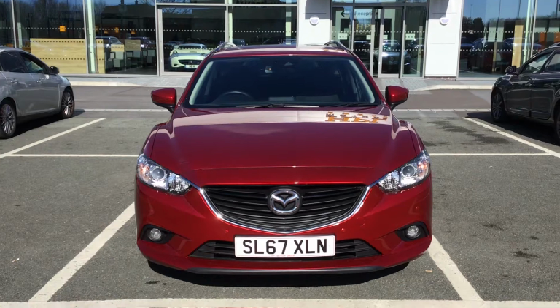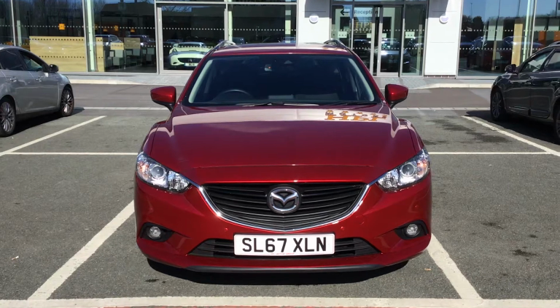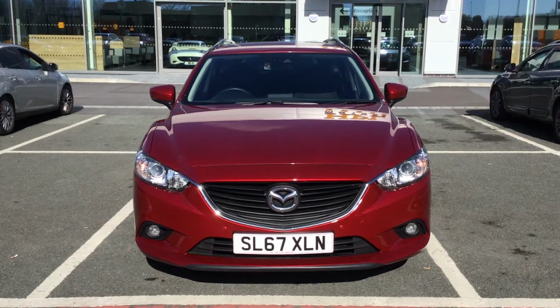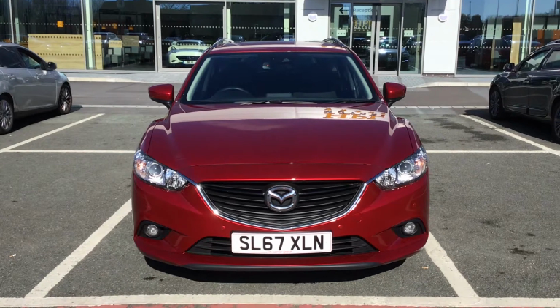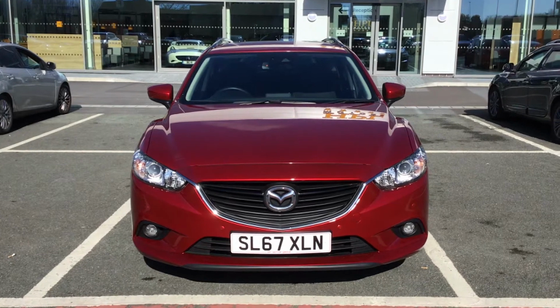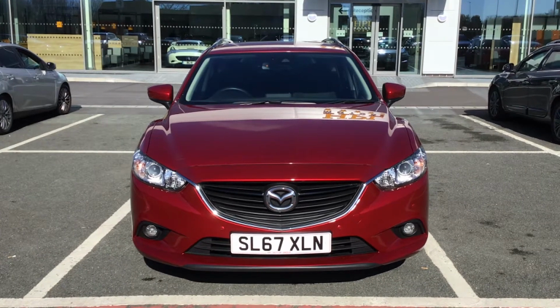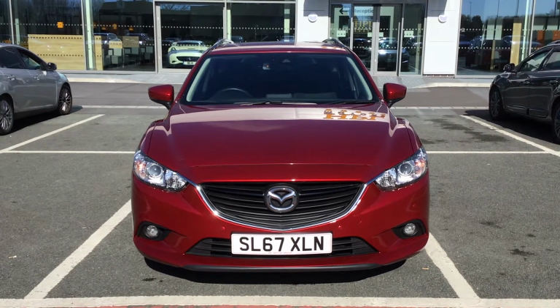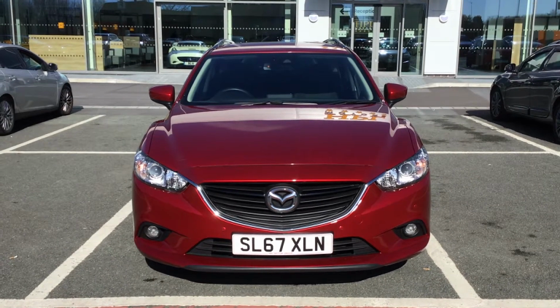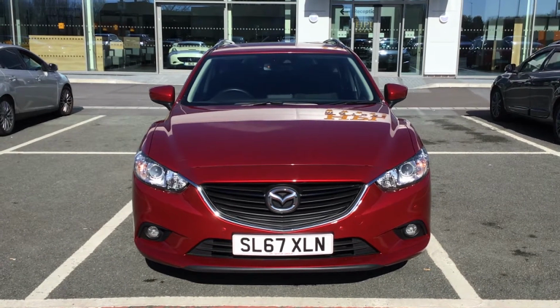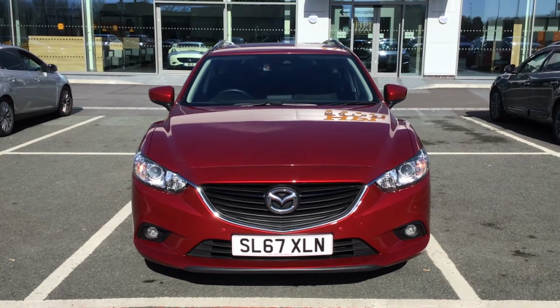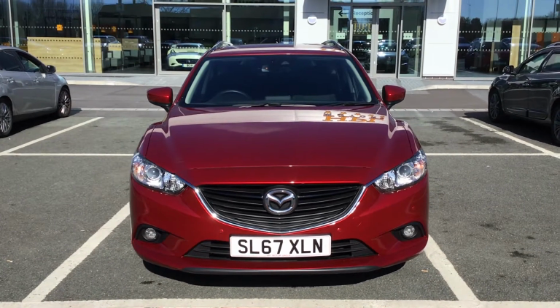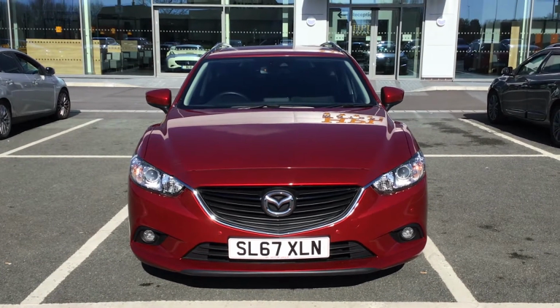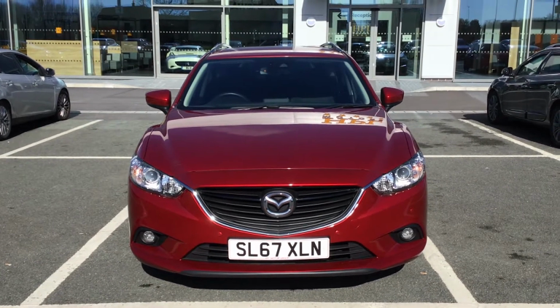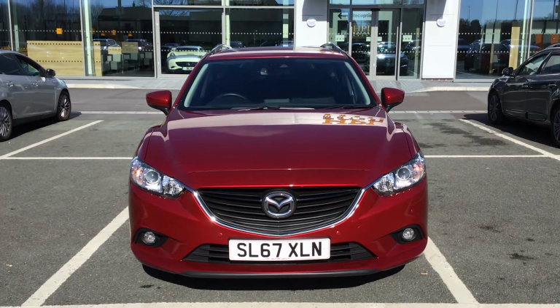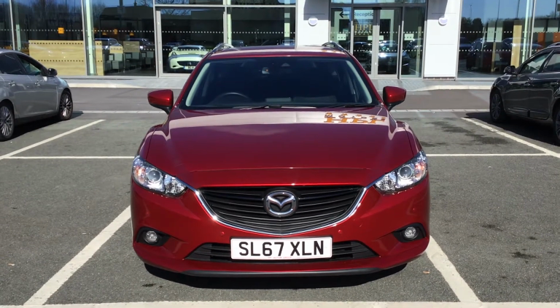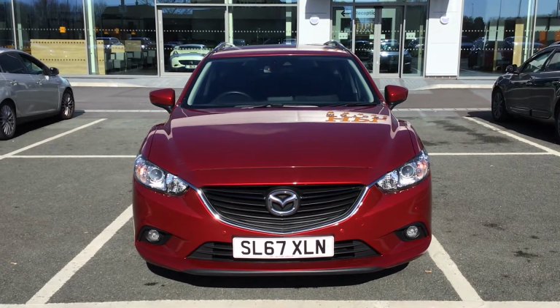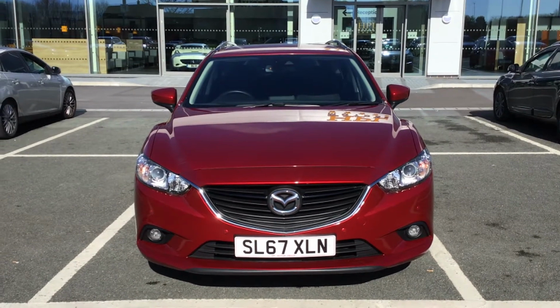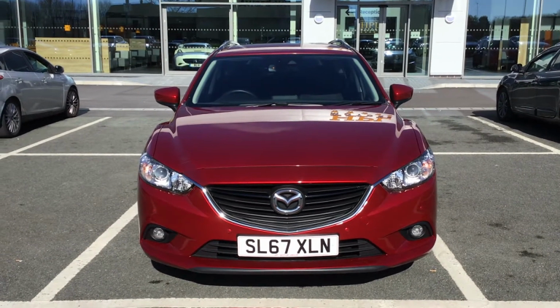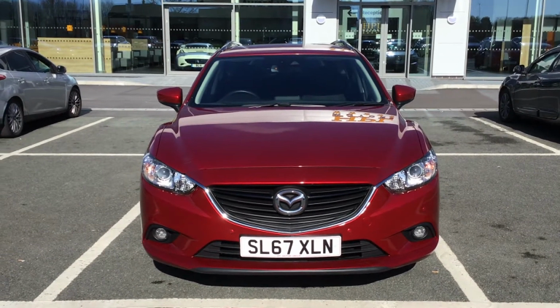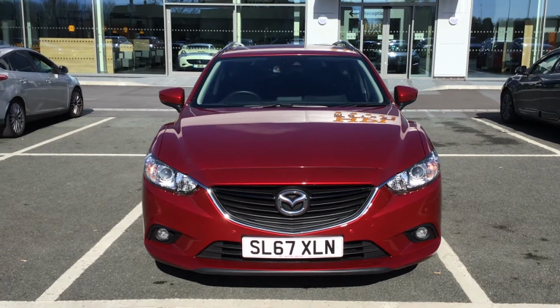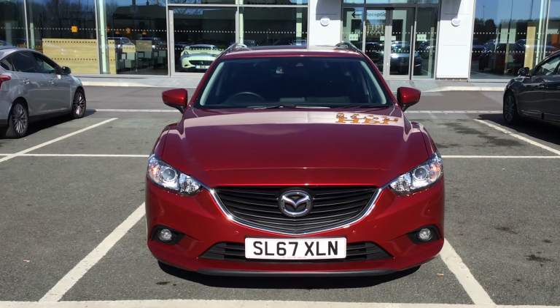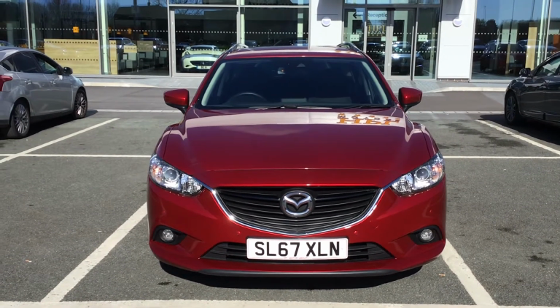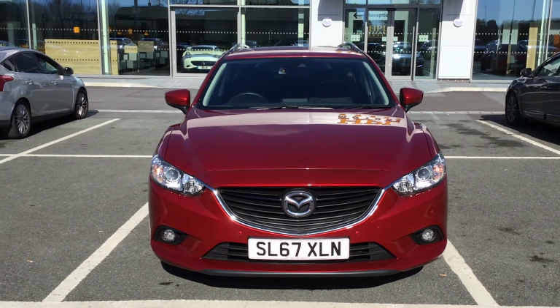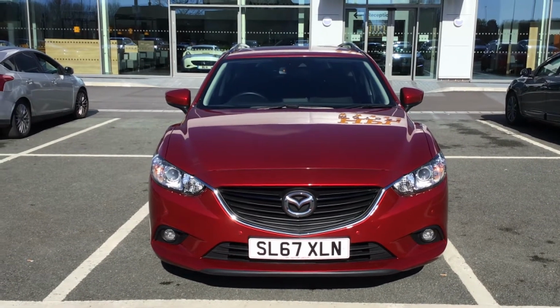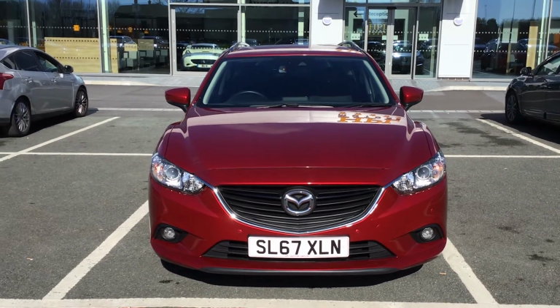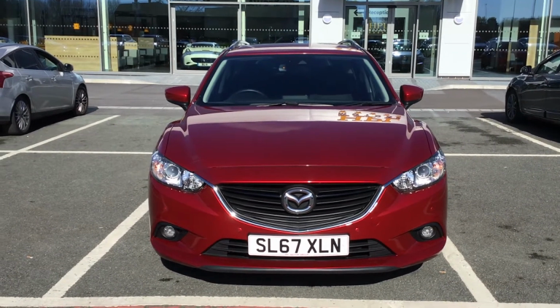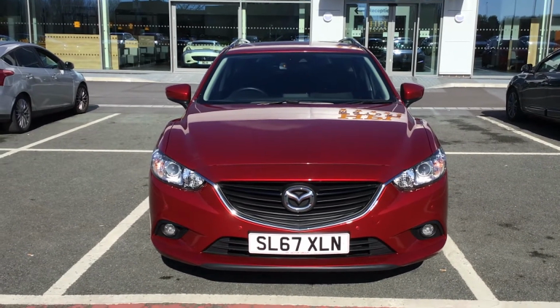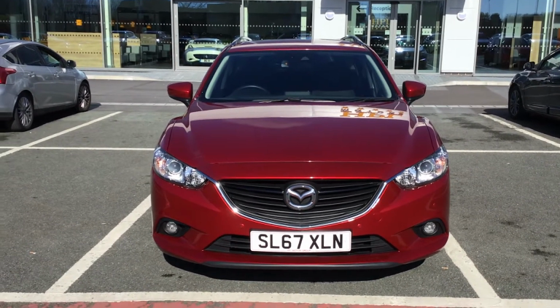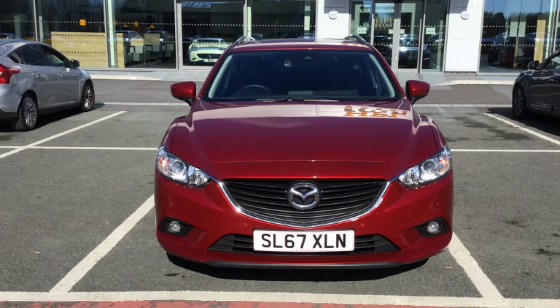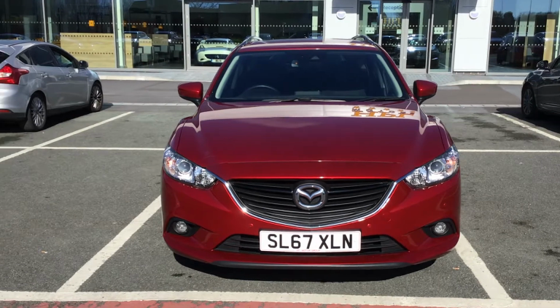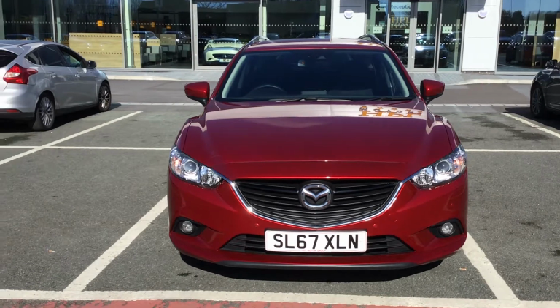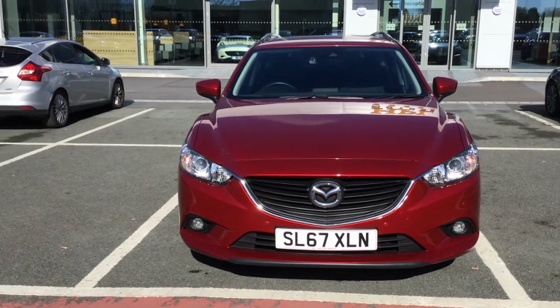Hello and welcome to HPL Motors in Preston. Today I've got this Mazda 6 SEL for you.